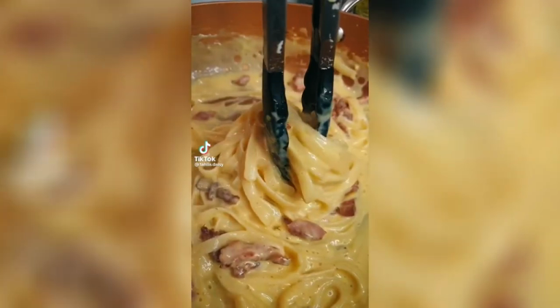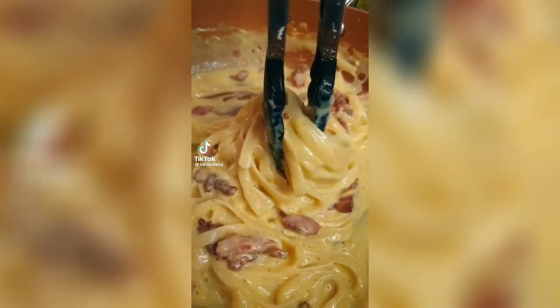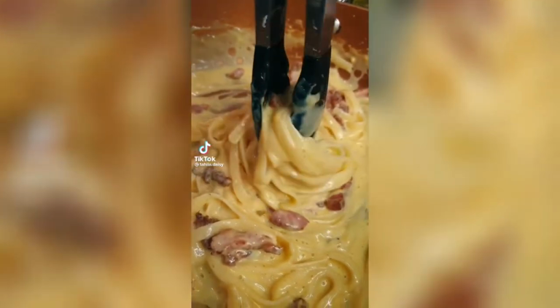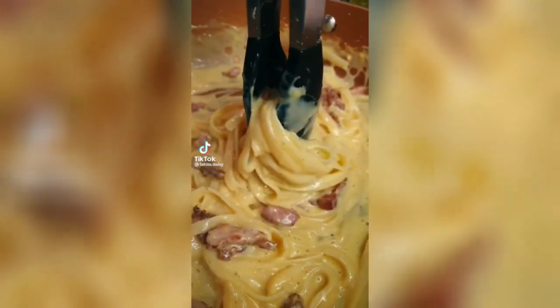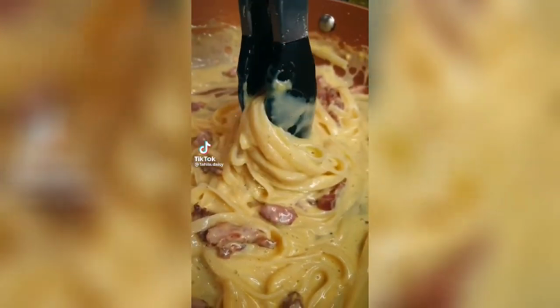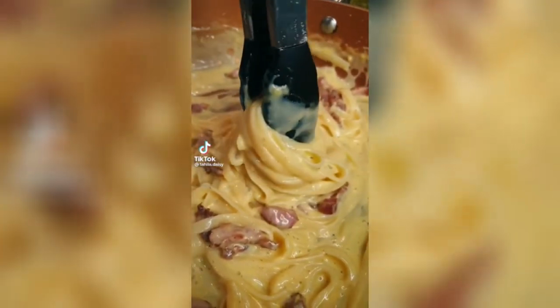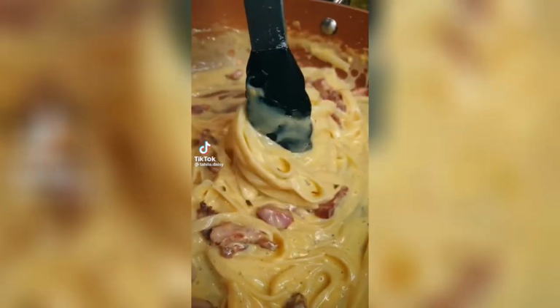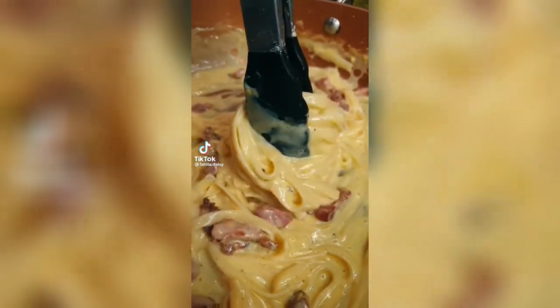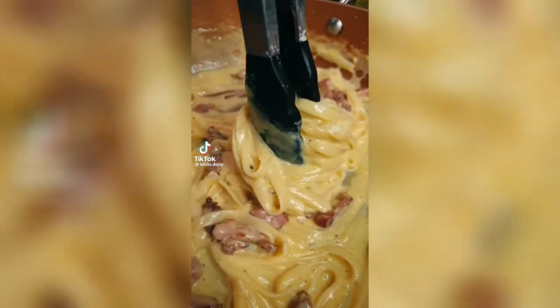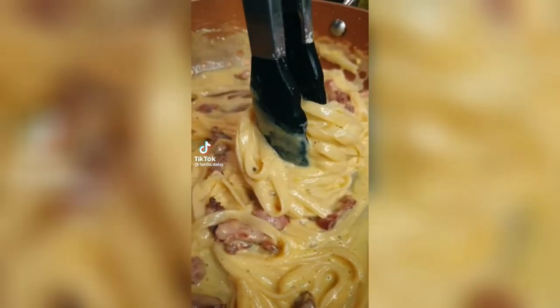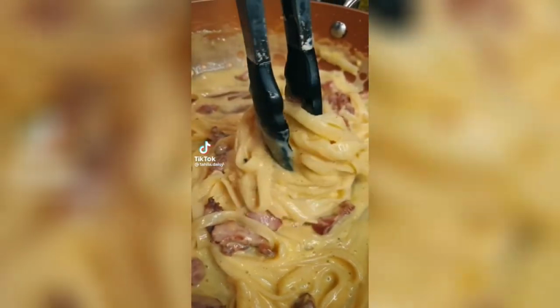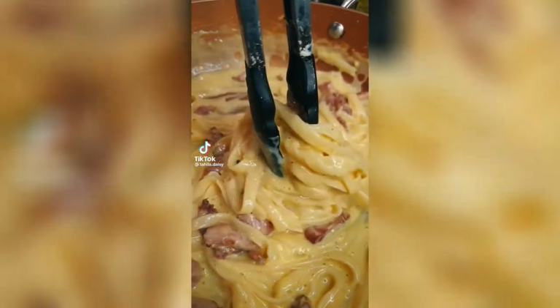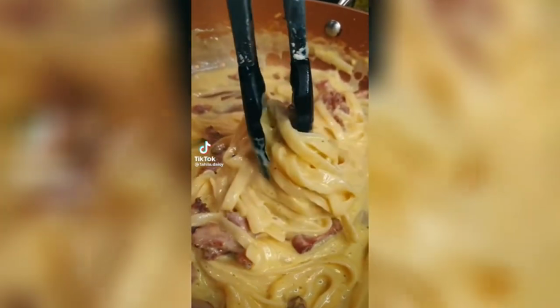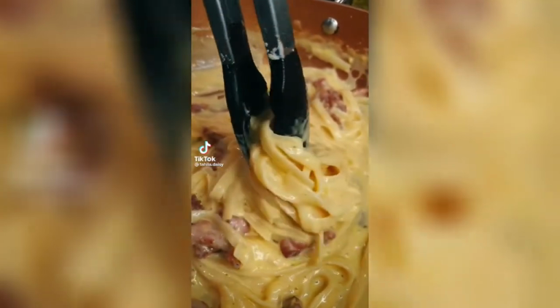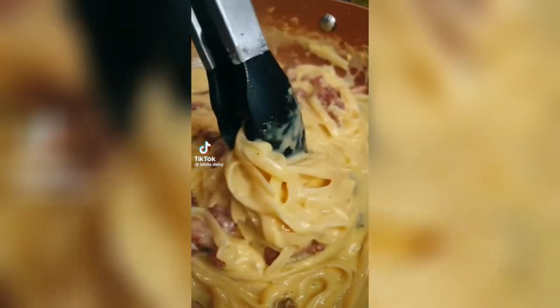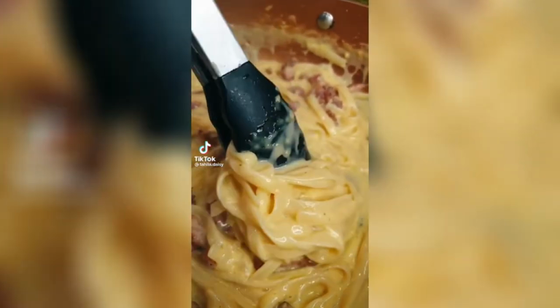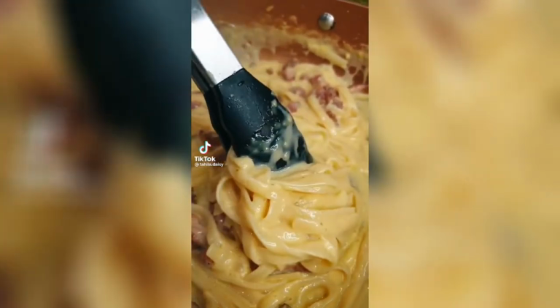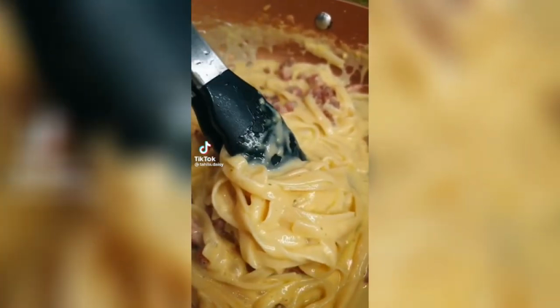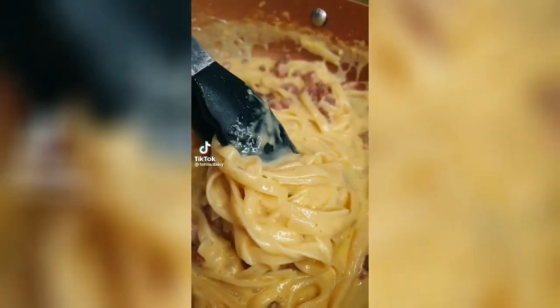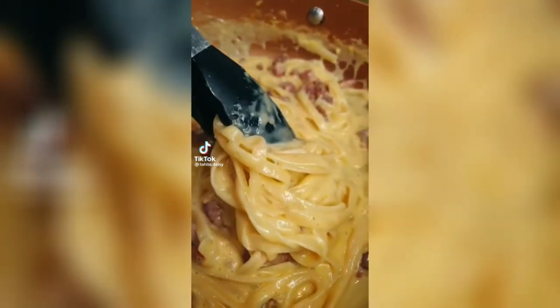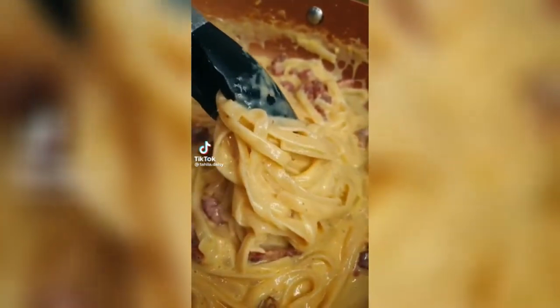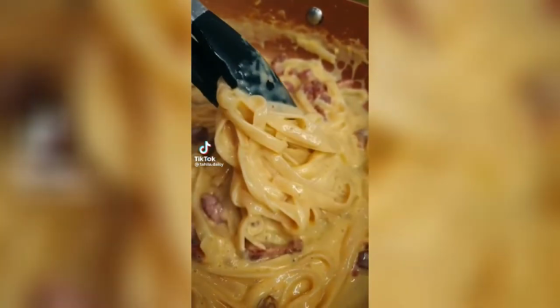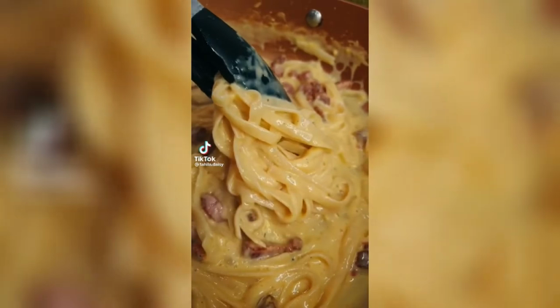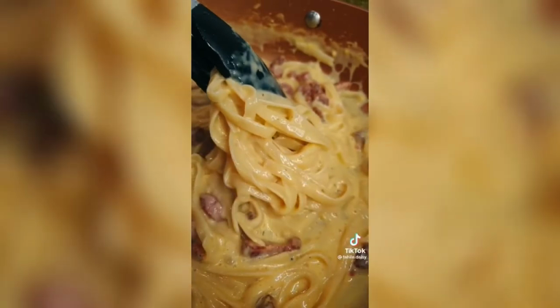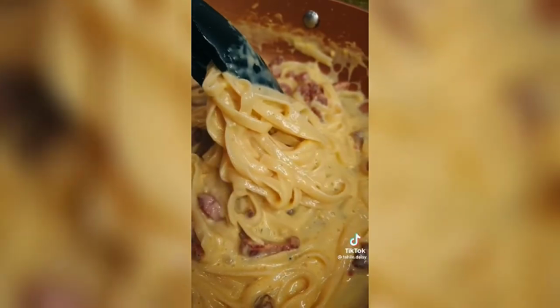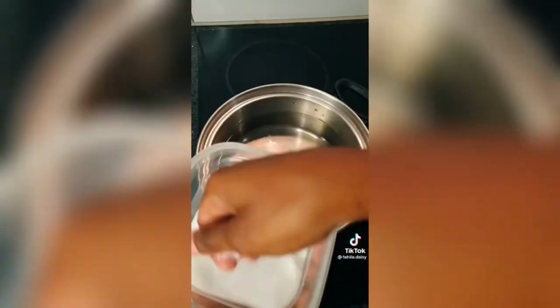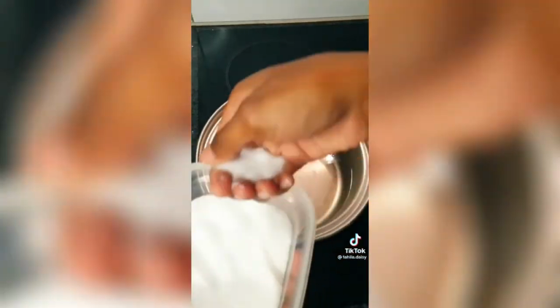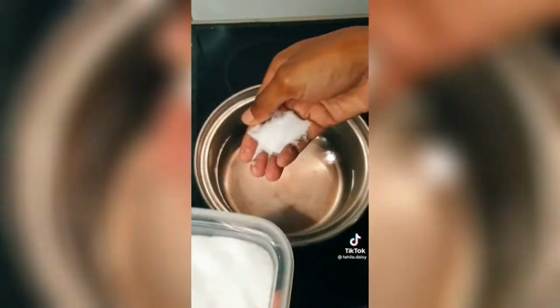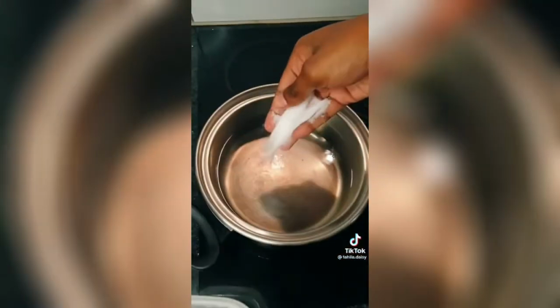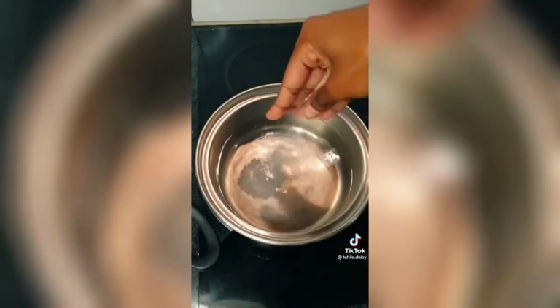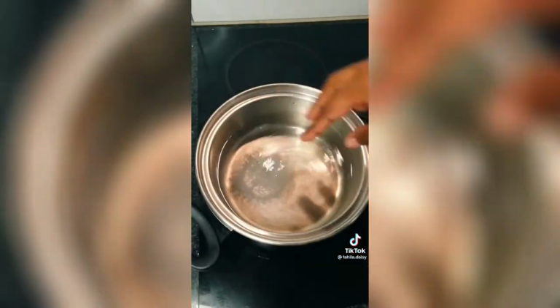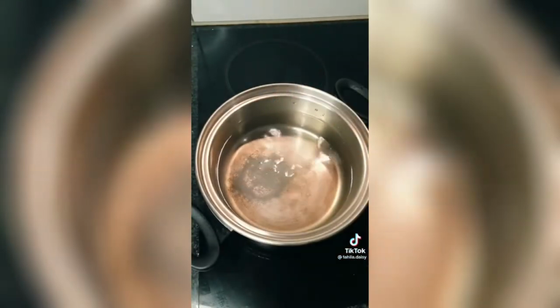Creamy carbonara — make it at home, guys. It tastes so much better and it's really easy to make.